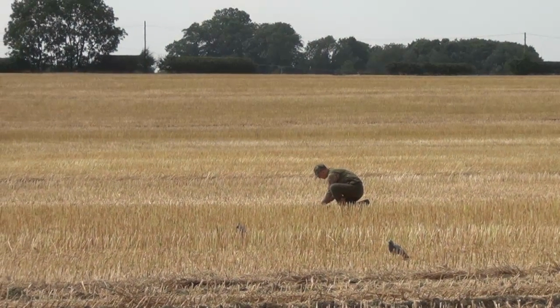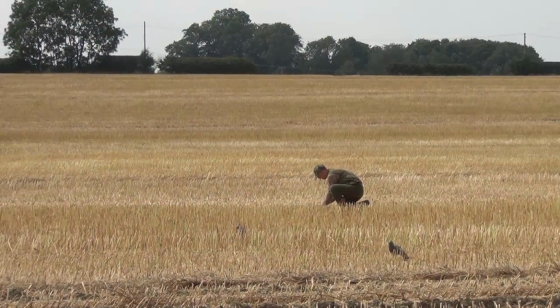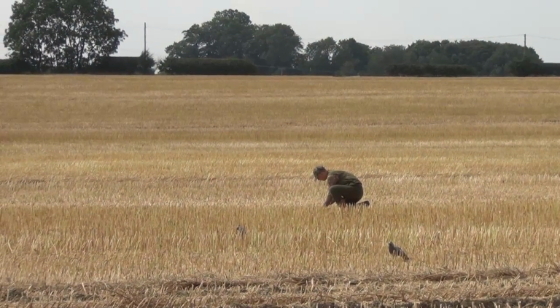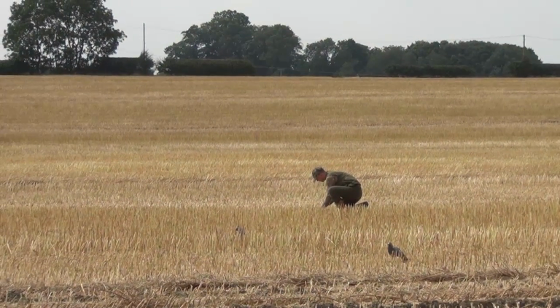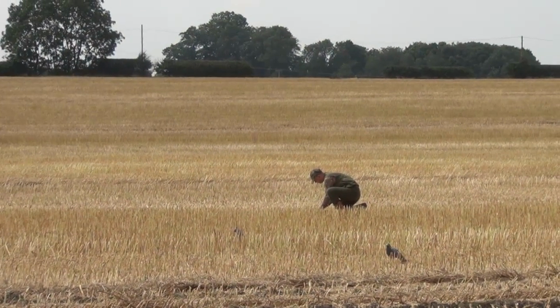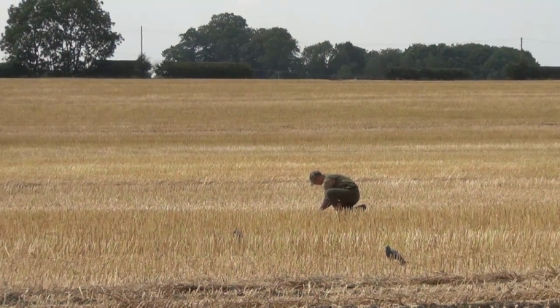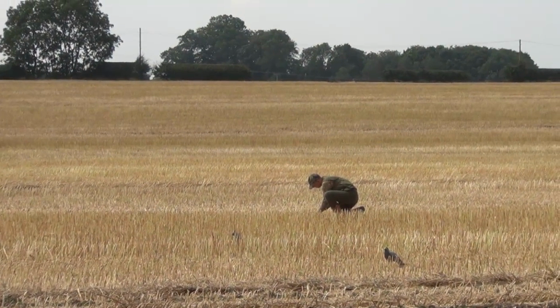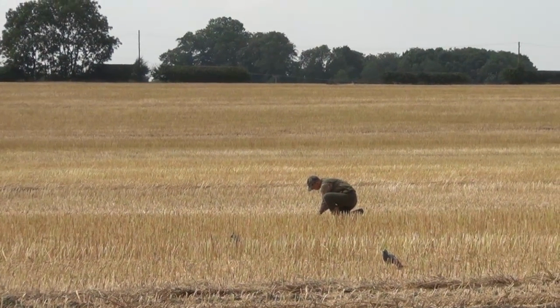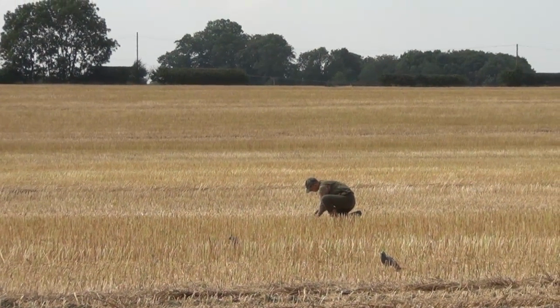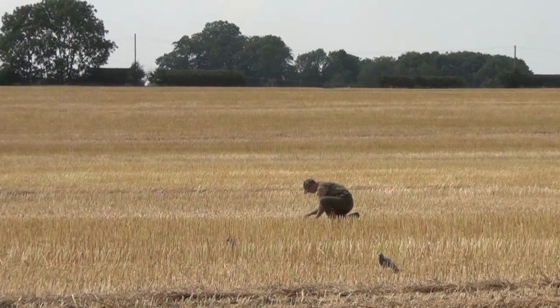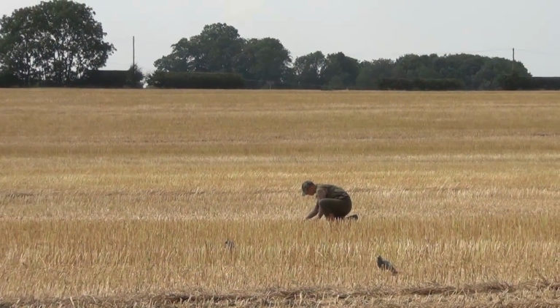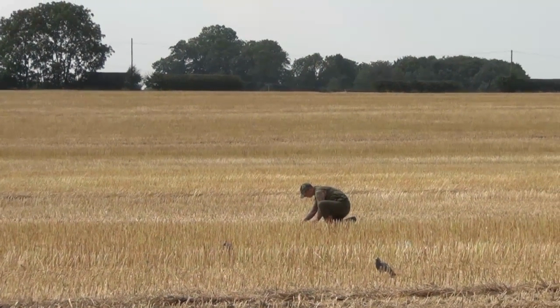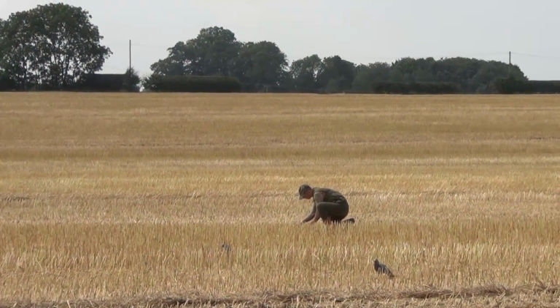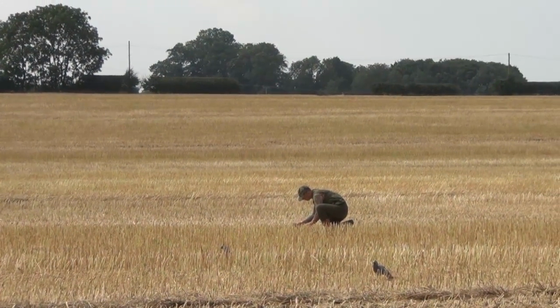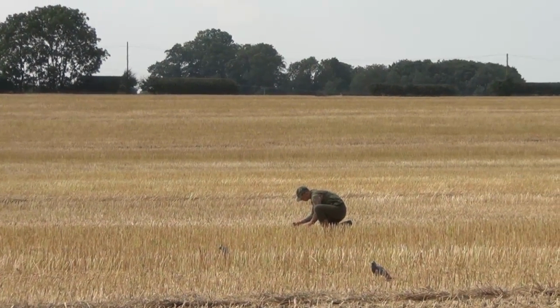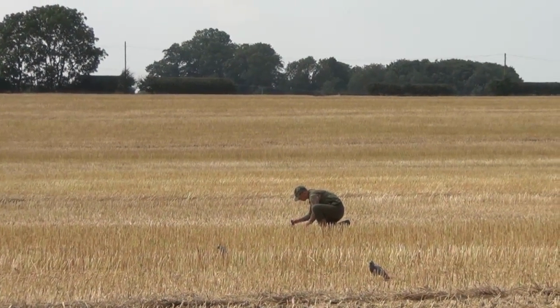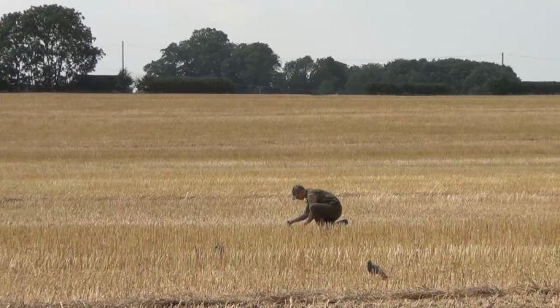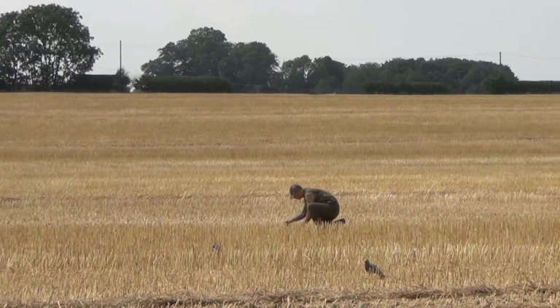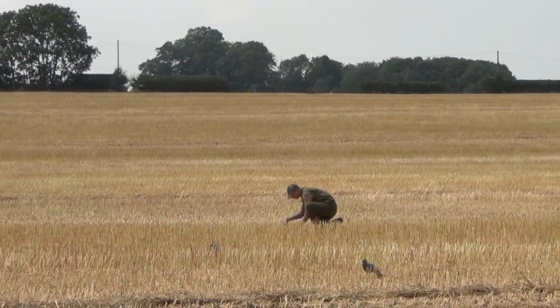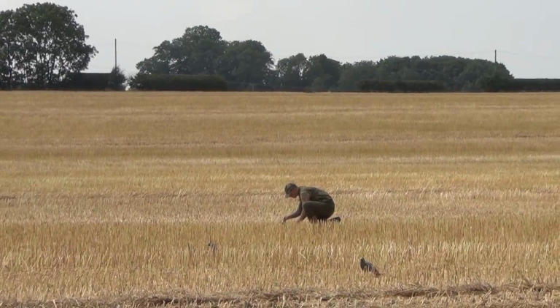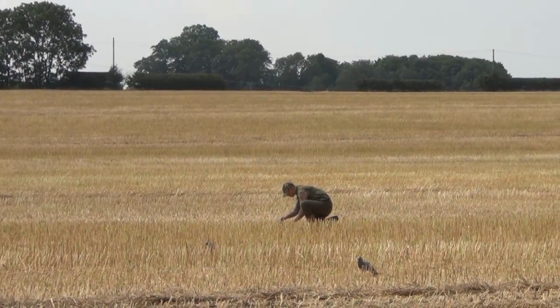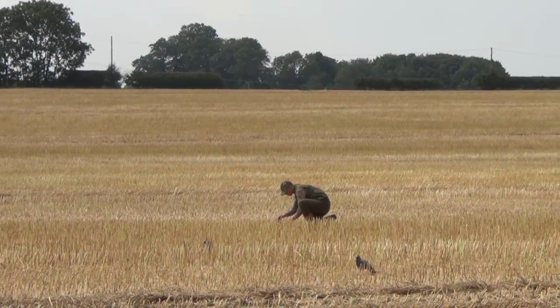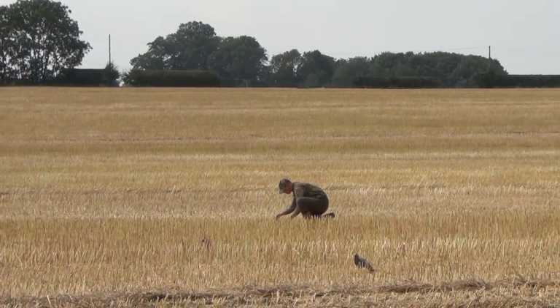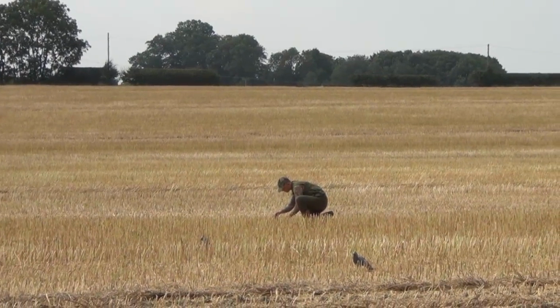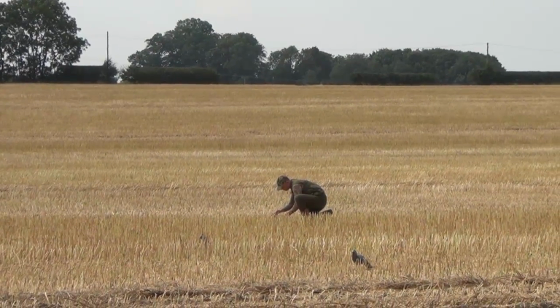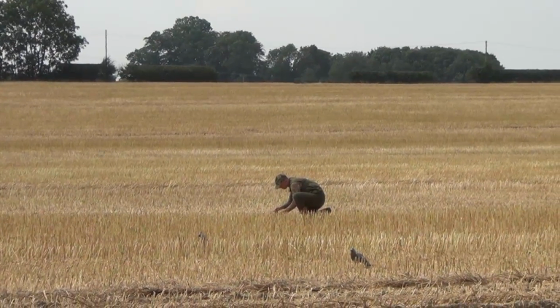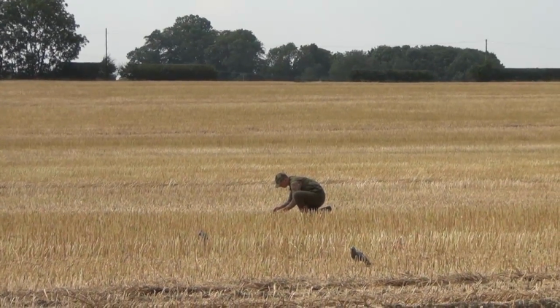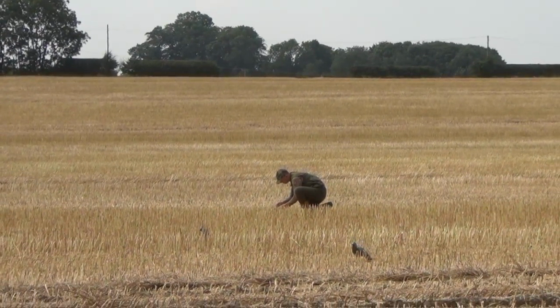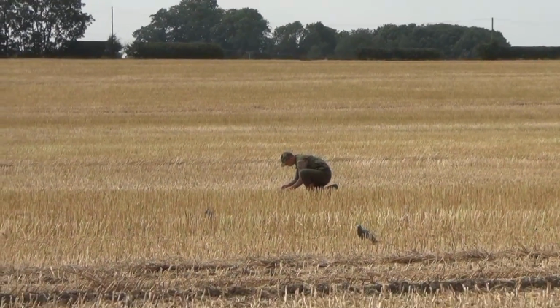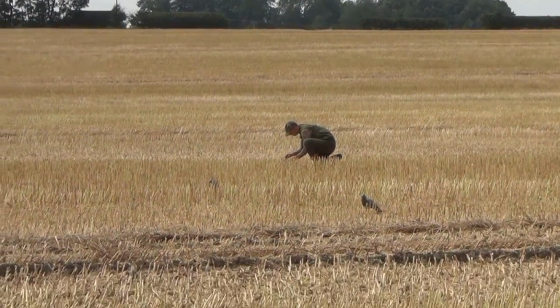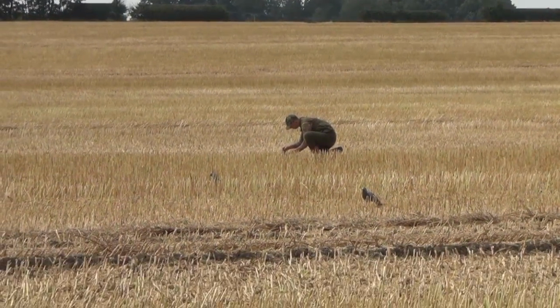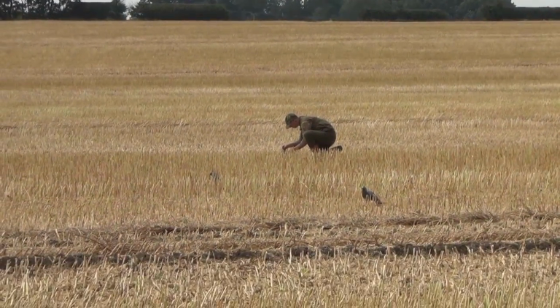Gary's just picked up the bird he's just shot and now he's setting it up as a decoy and putting it into the pattern.